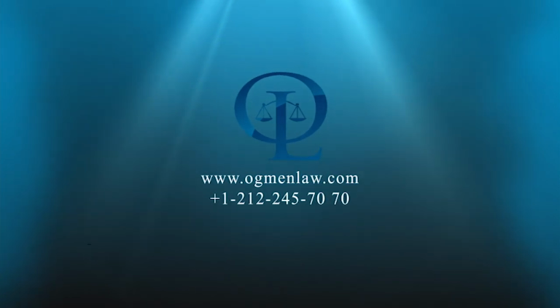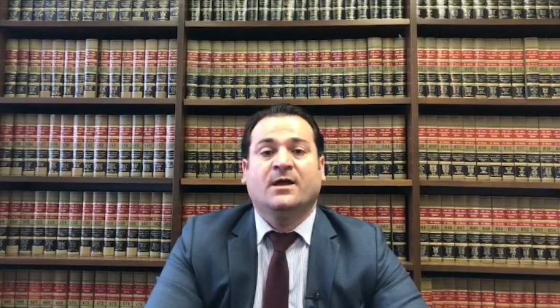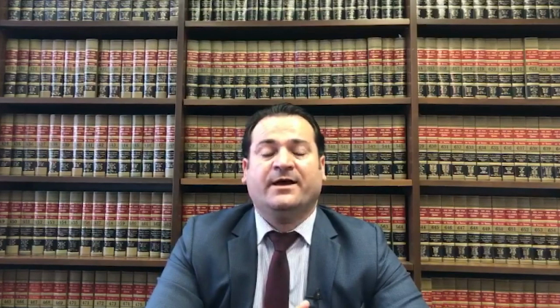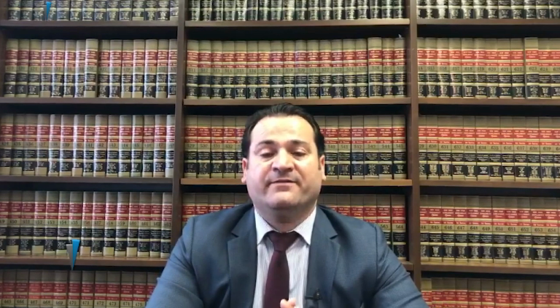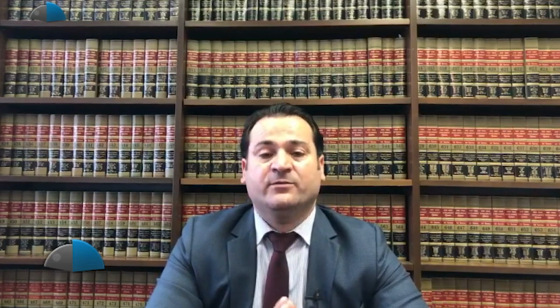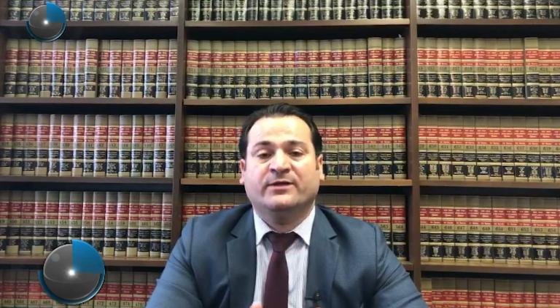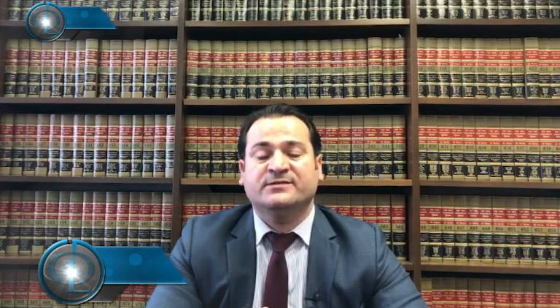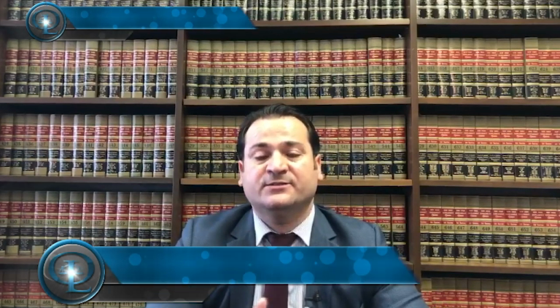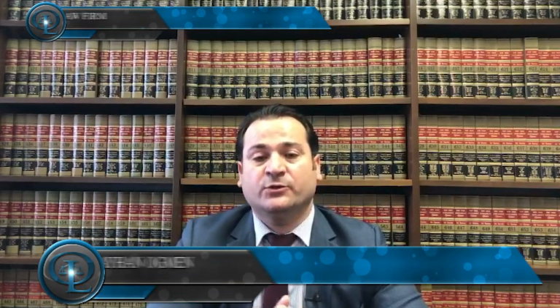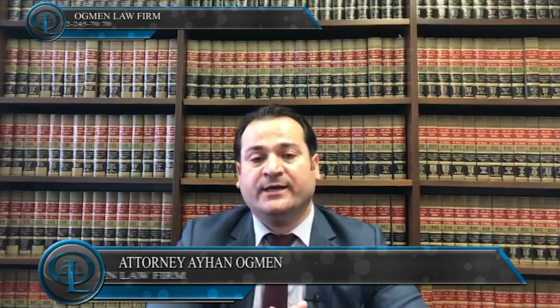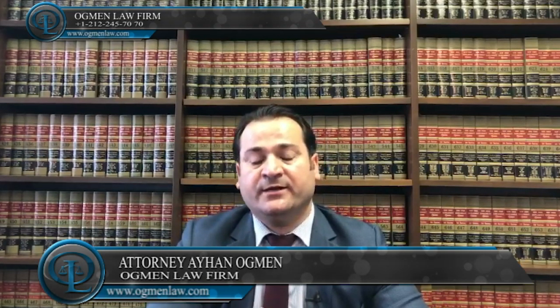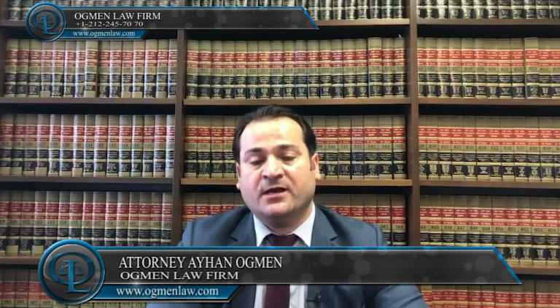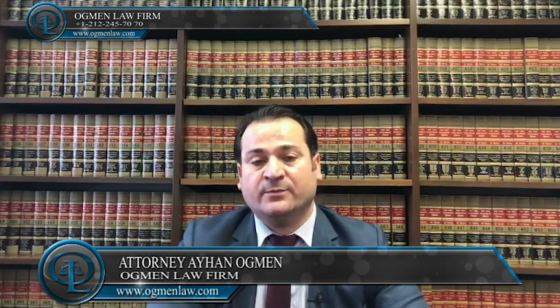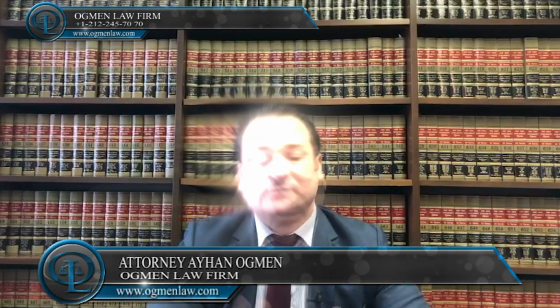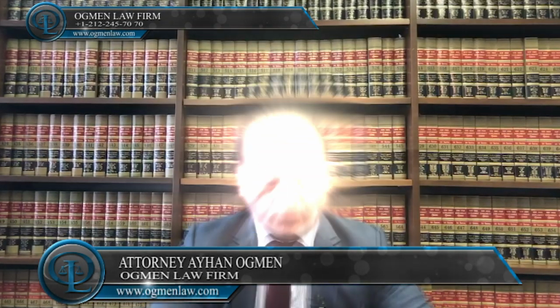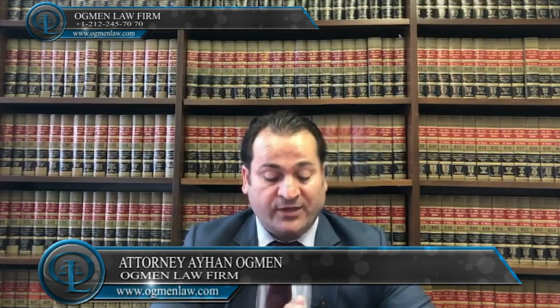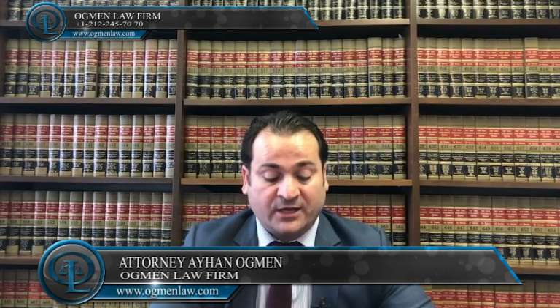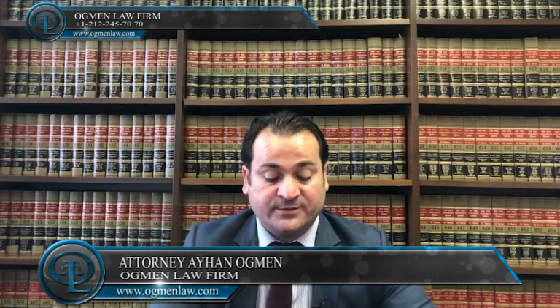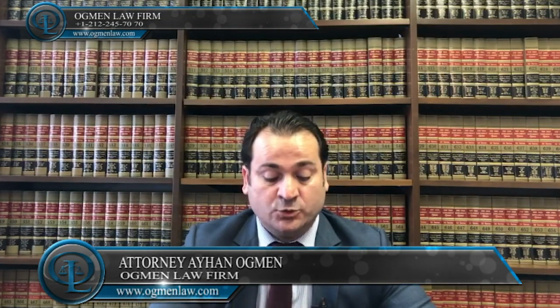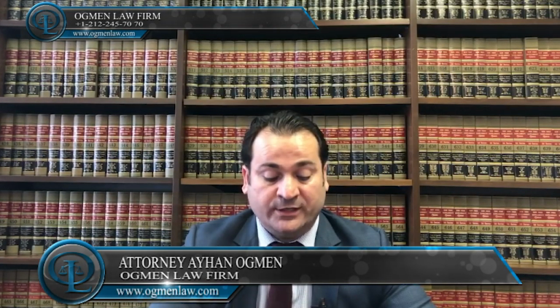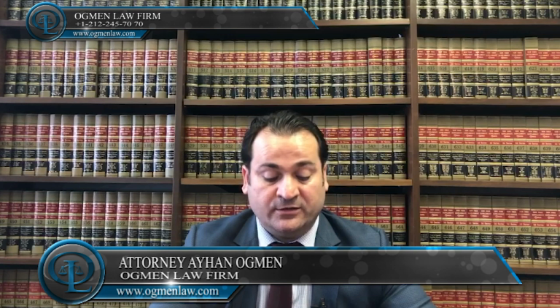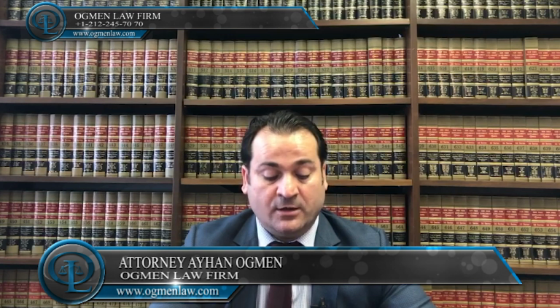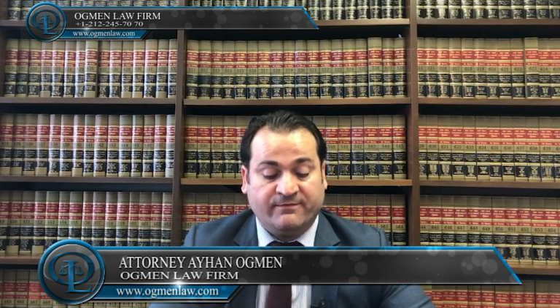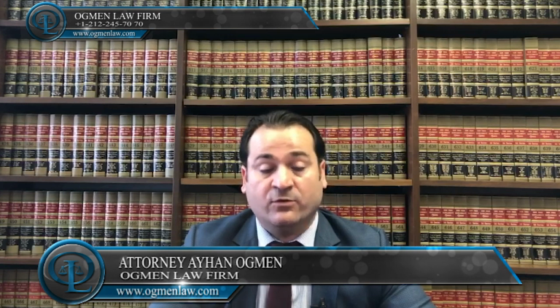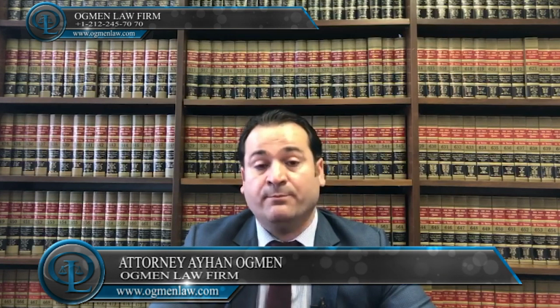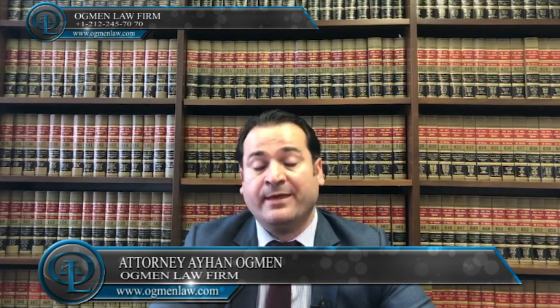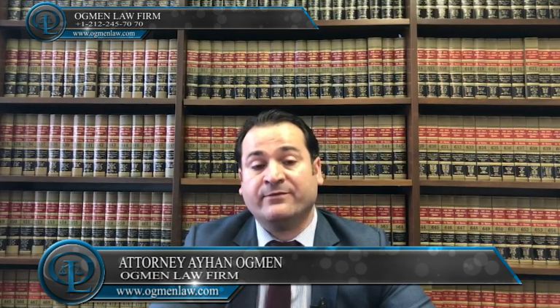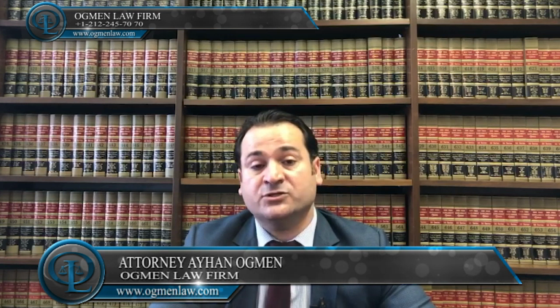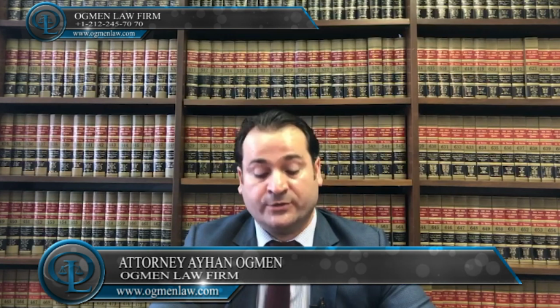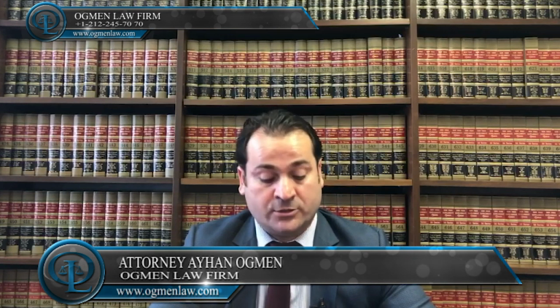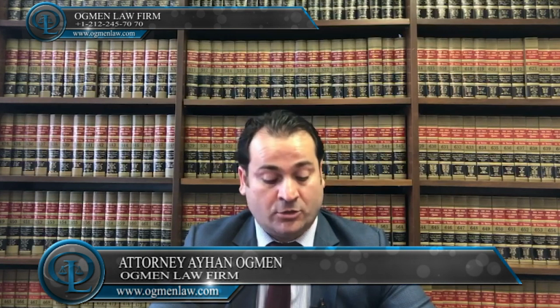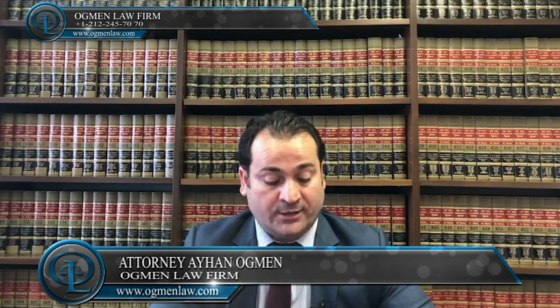Hi everyone, this is attorney Ayhan Agman. What documents do we need for a marriage green card?